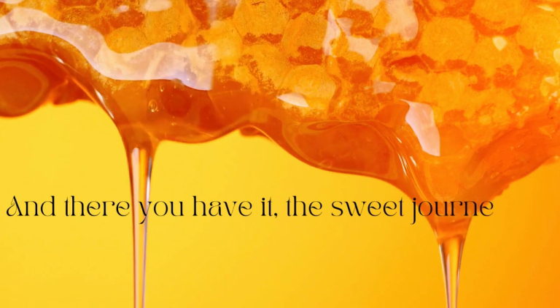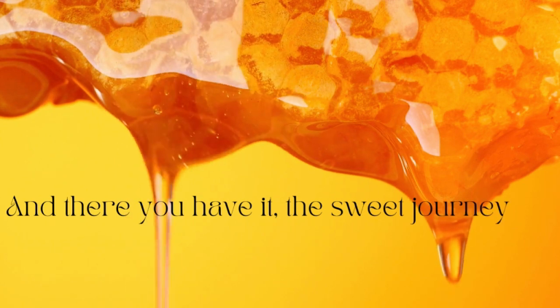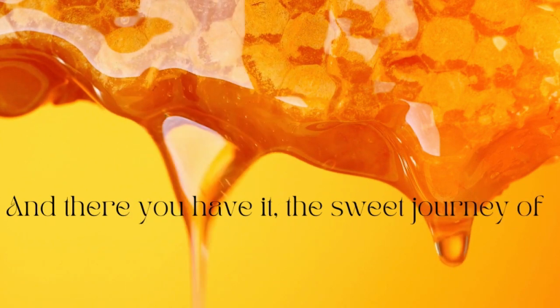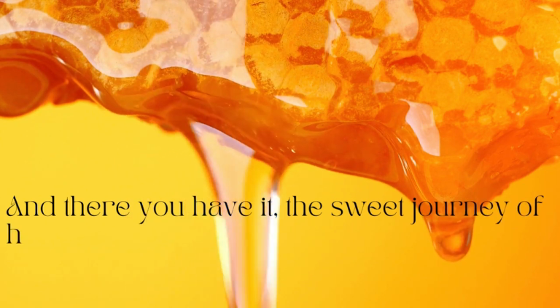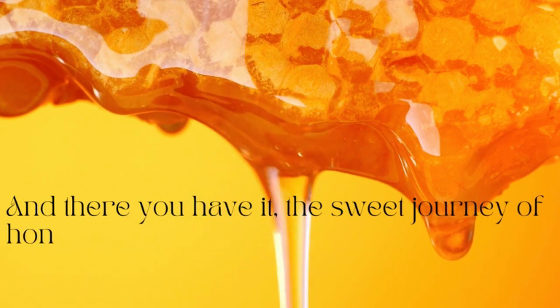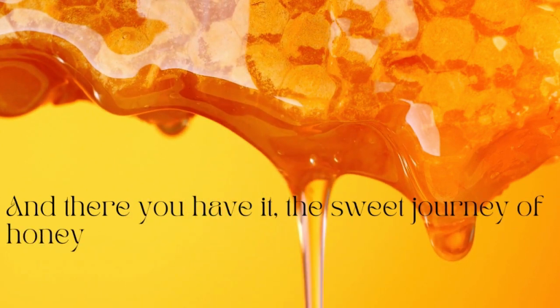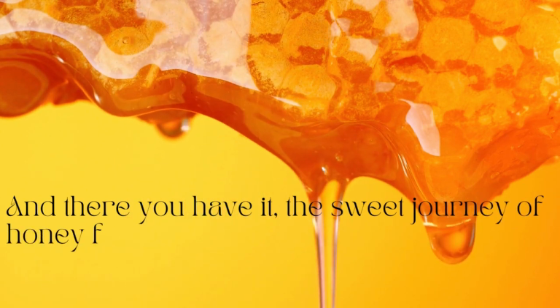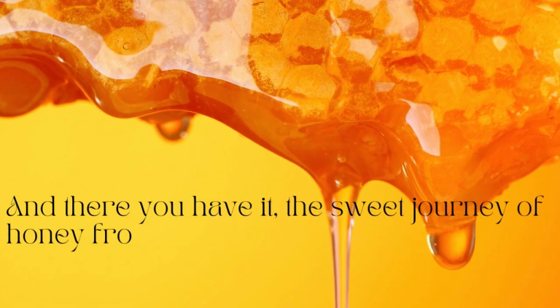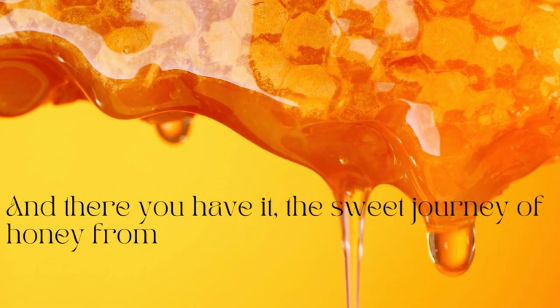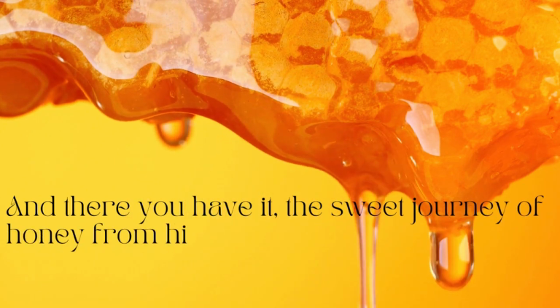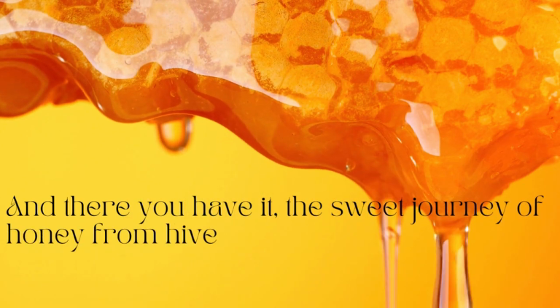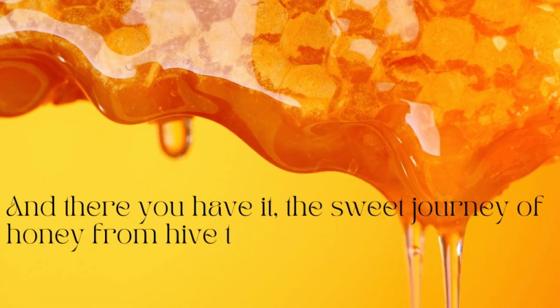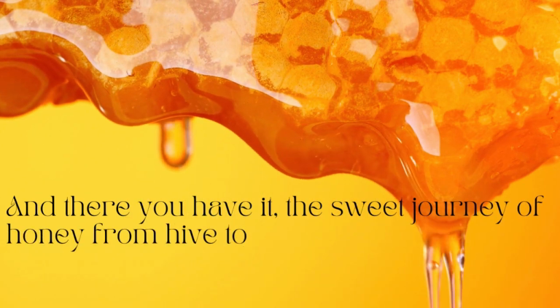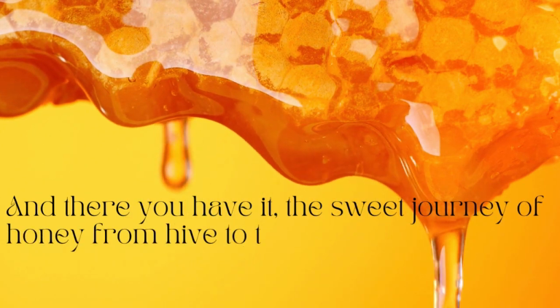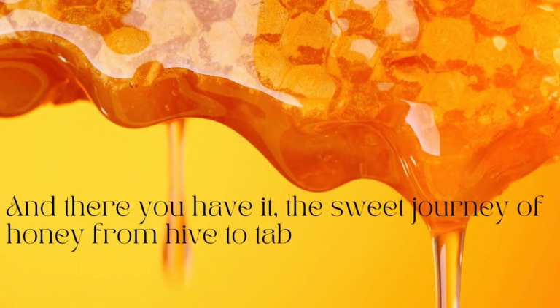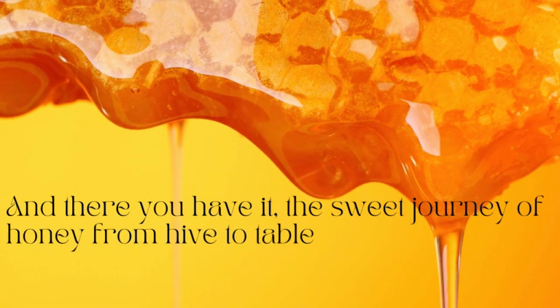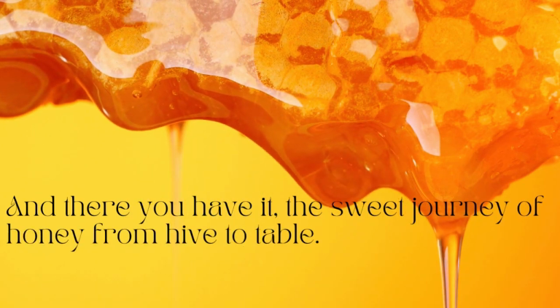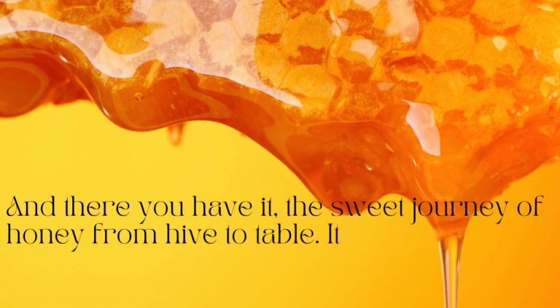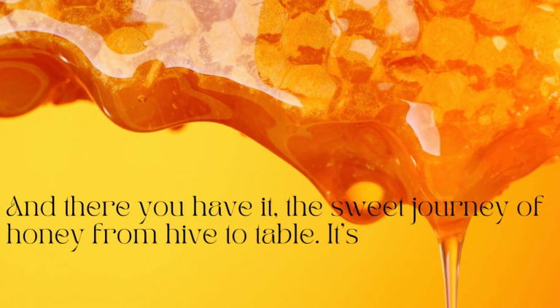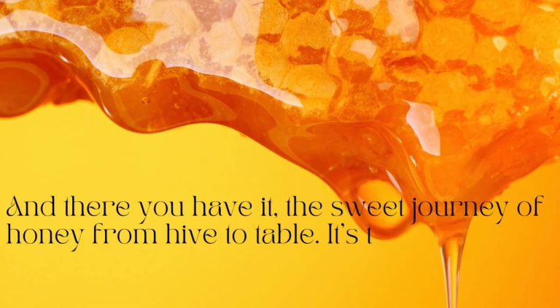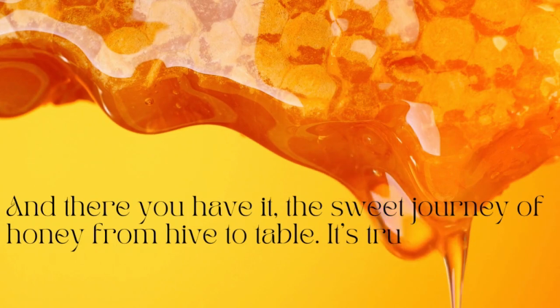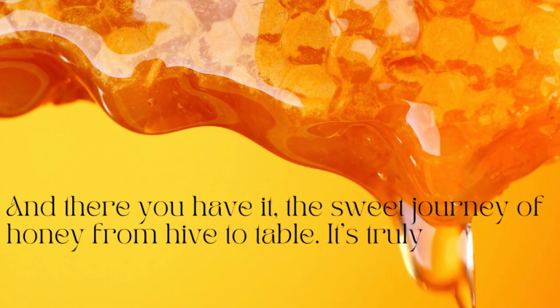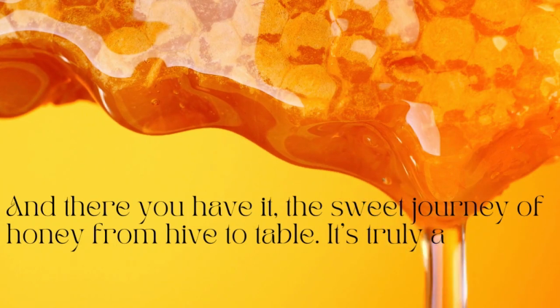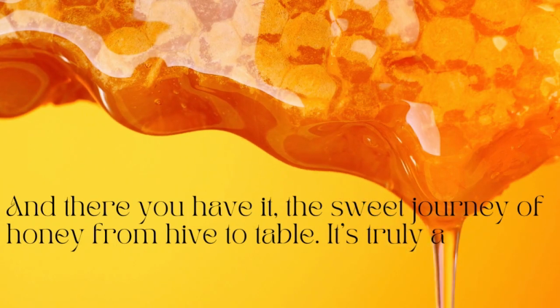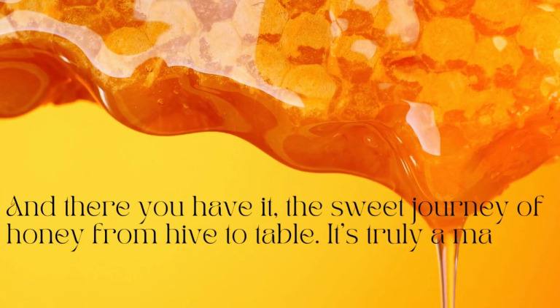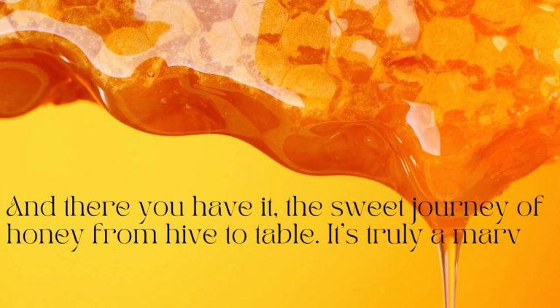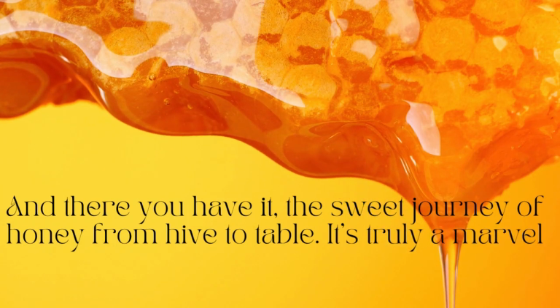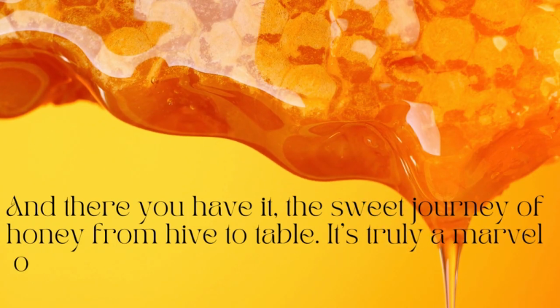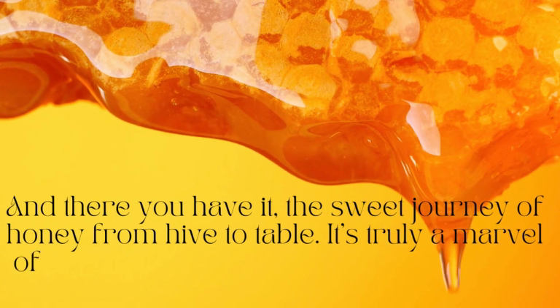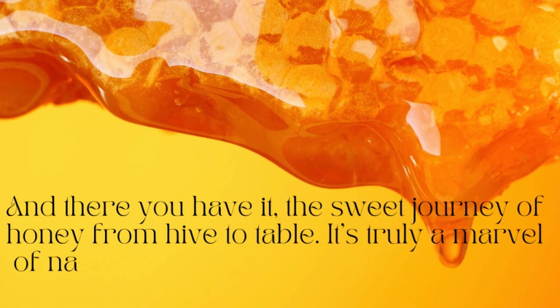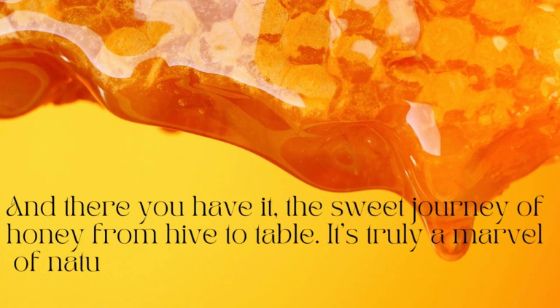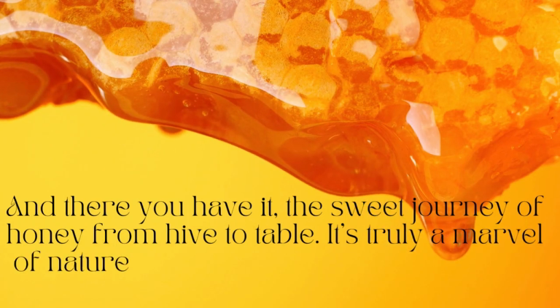And there you have it — the sweet journey of honey from hive to table. It's truly a marvel of nature that brings joy and sweetness to our lives.